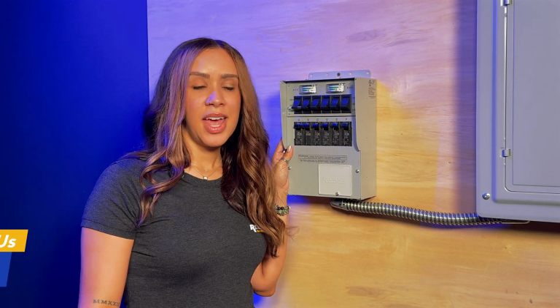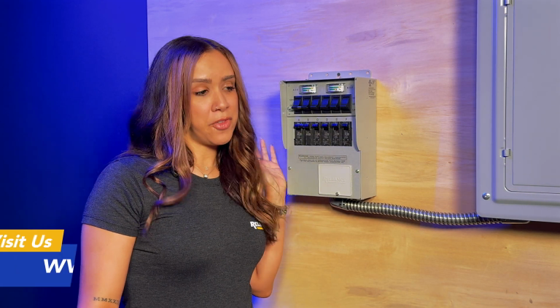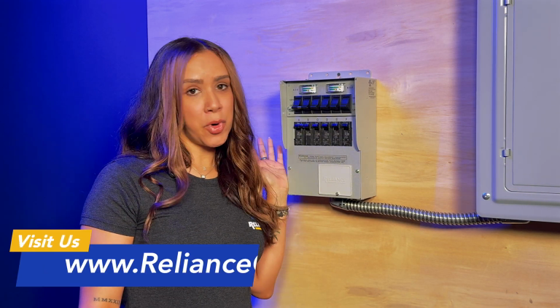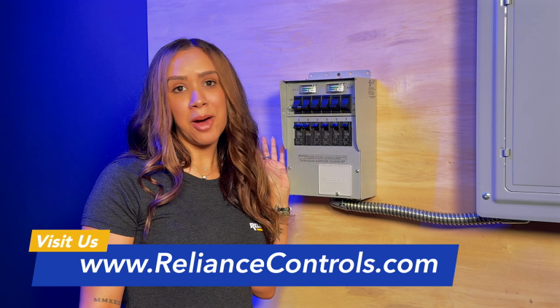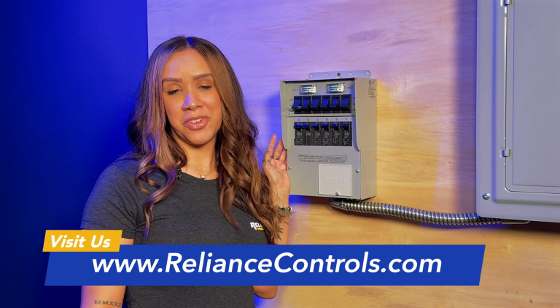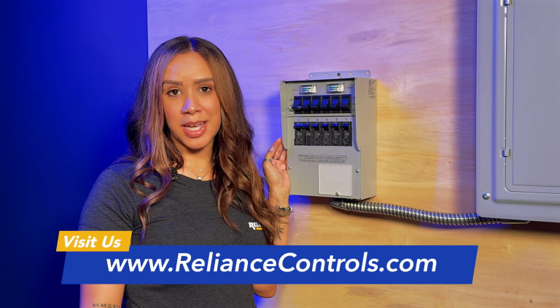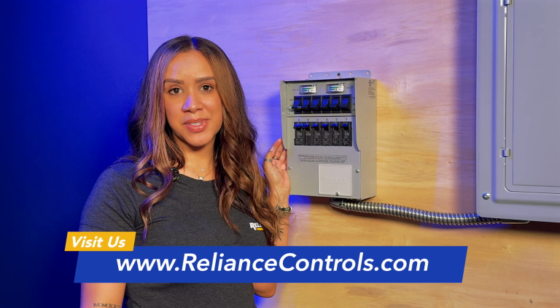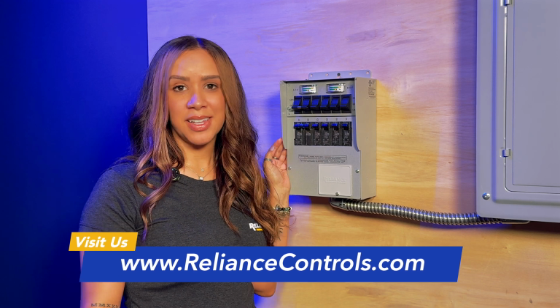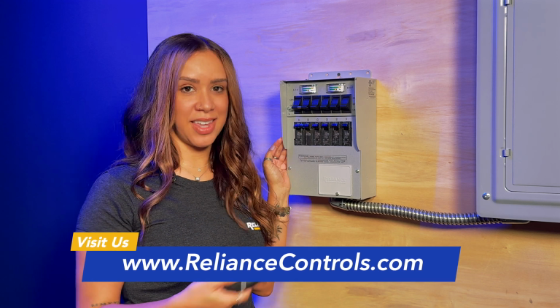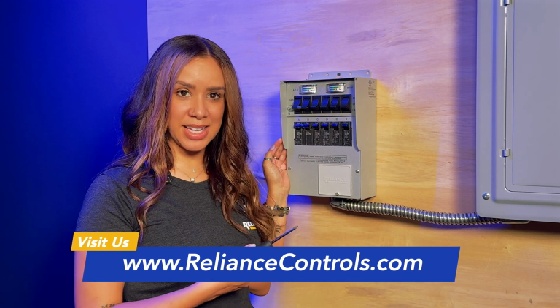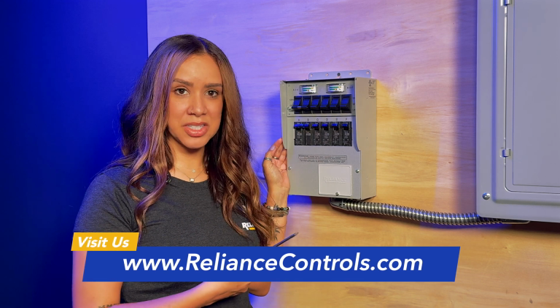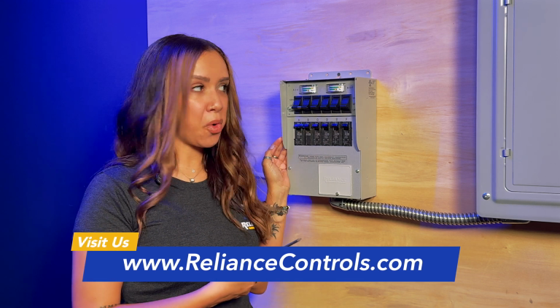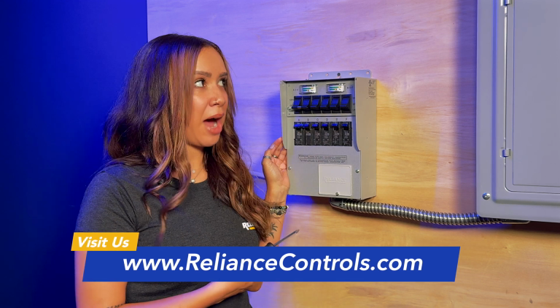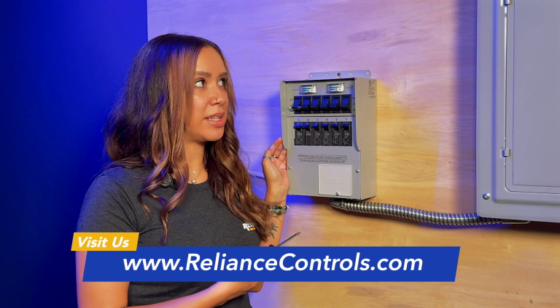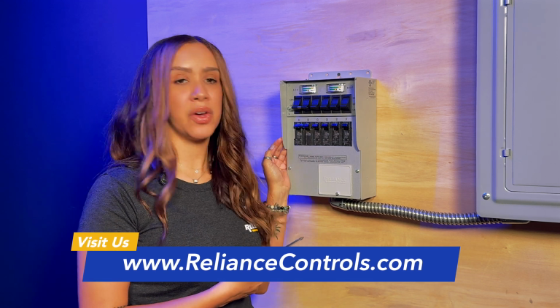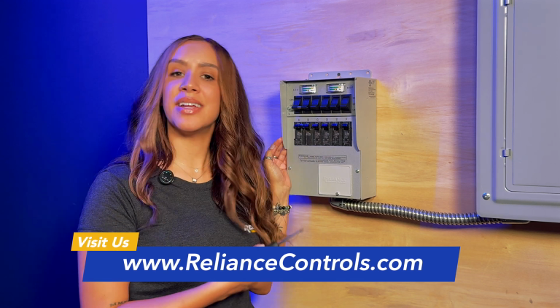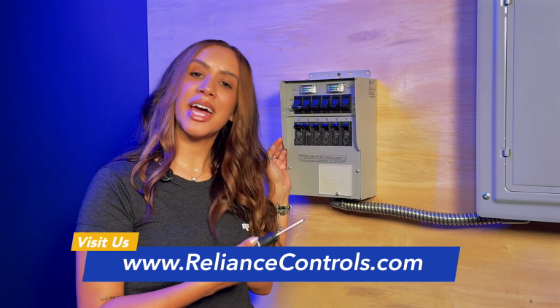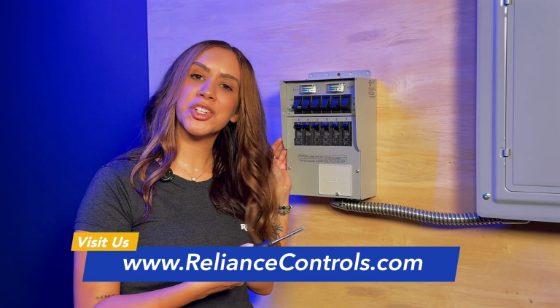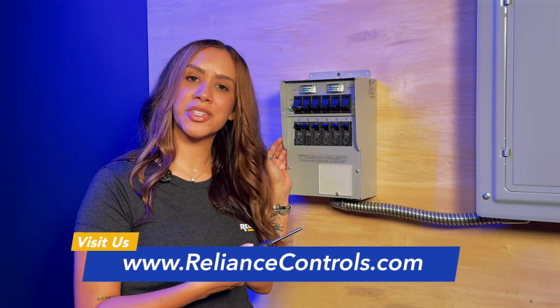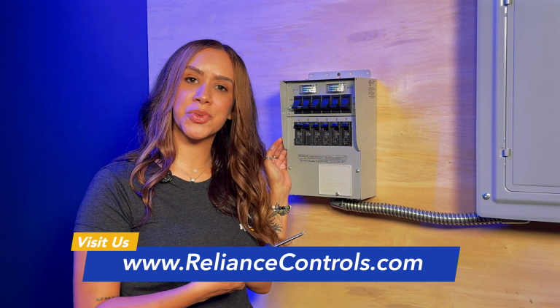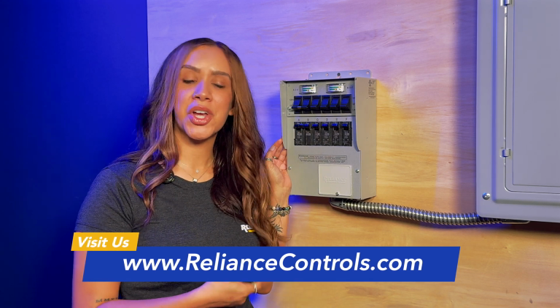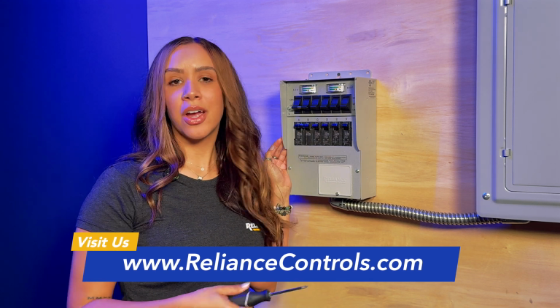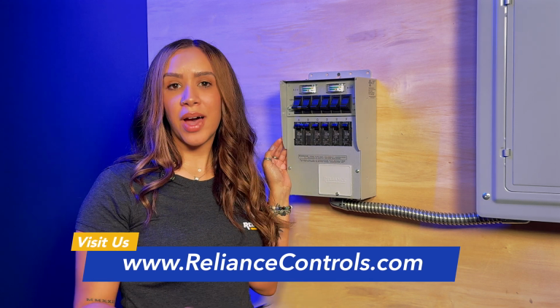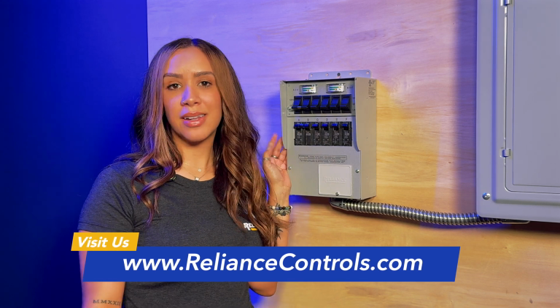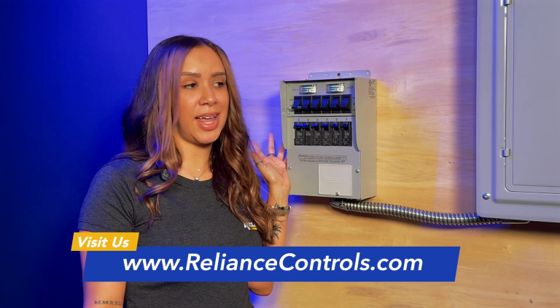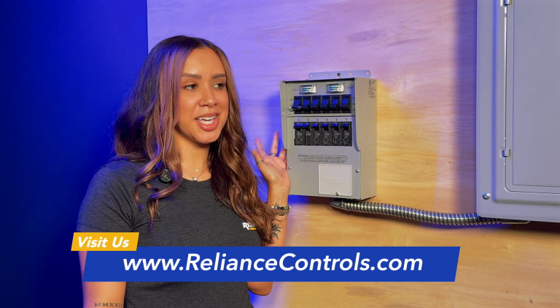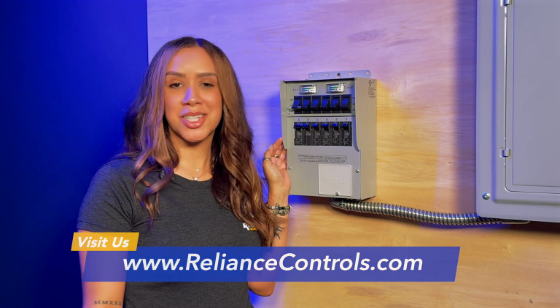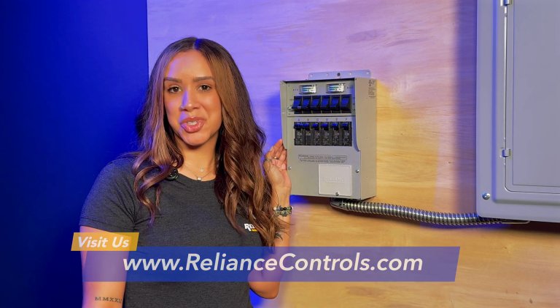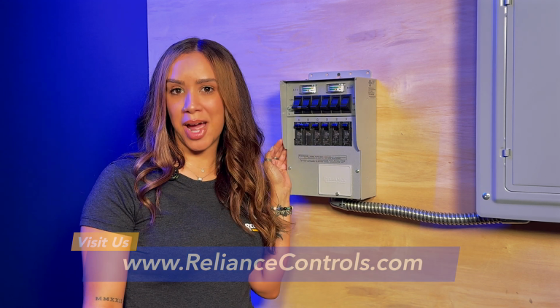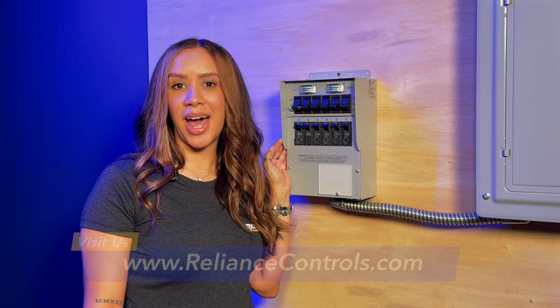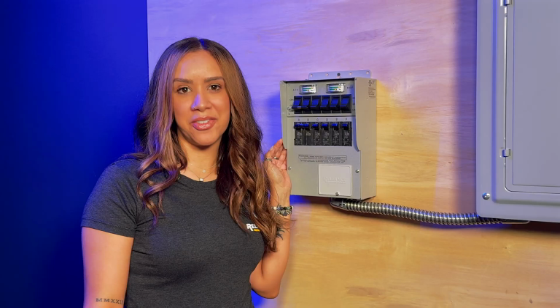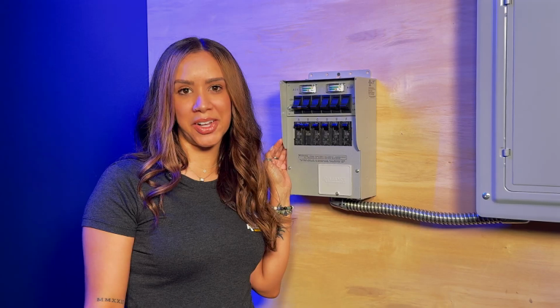For more helpful tips like this, or how to install the entire transfer switch, go ahead and like, subscribe, and follow.